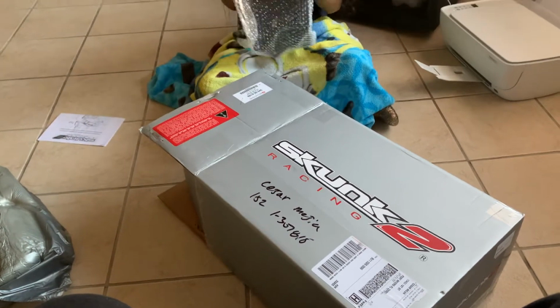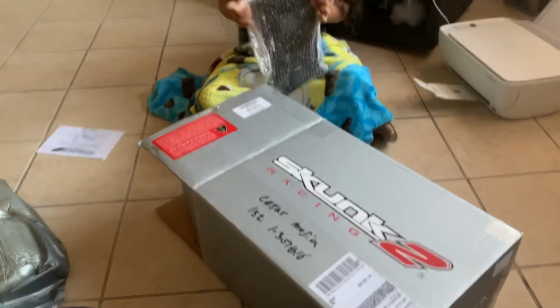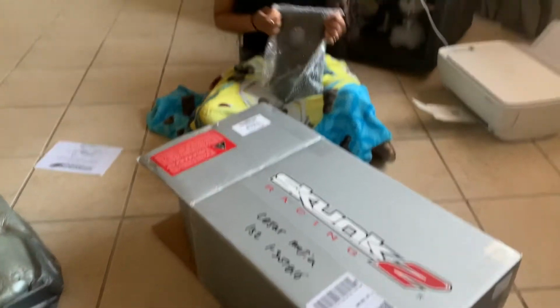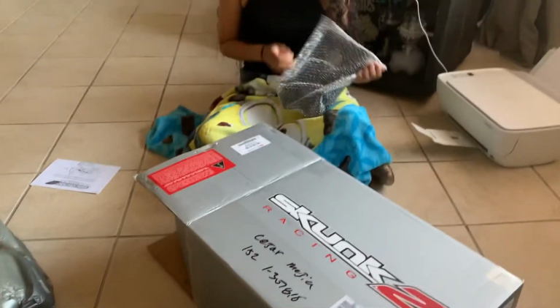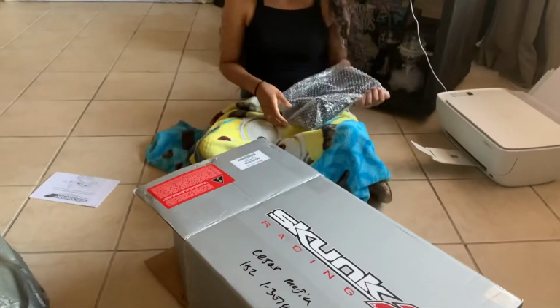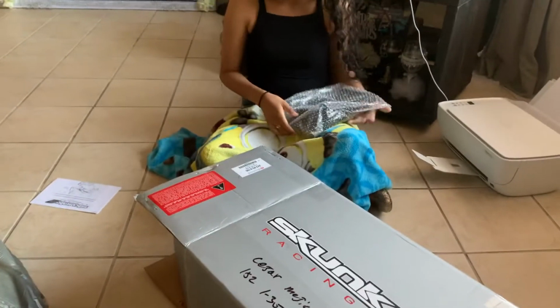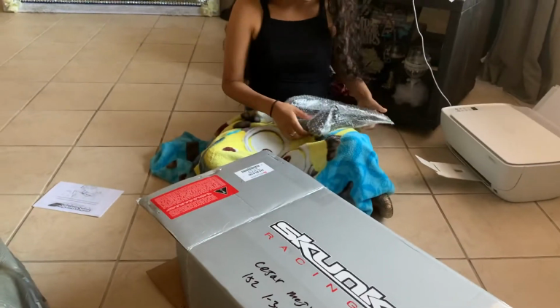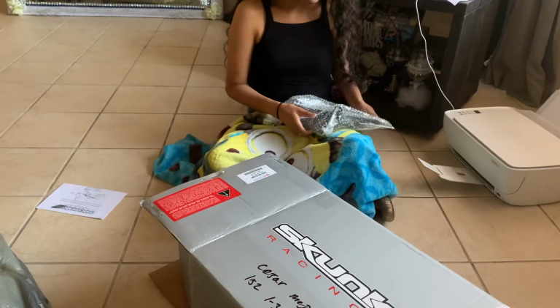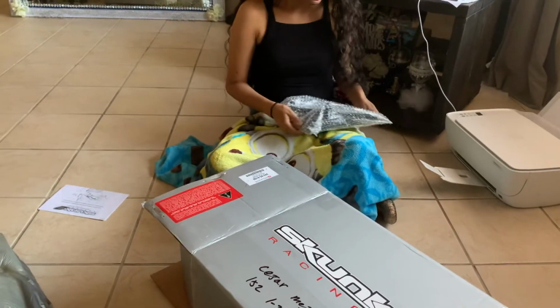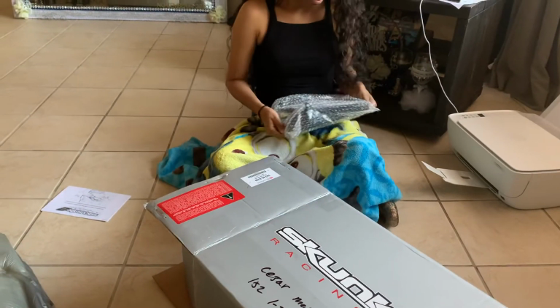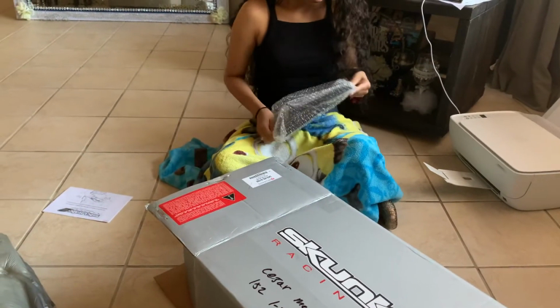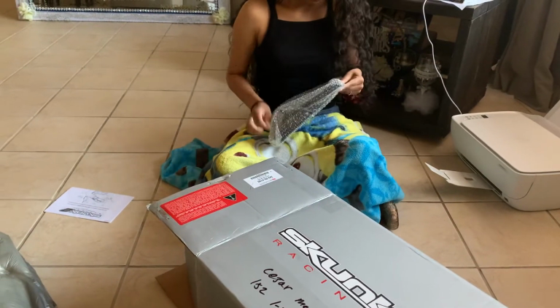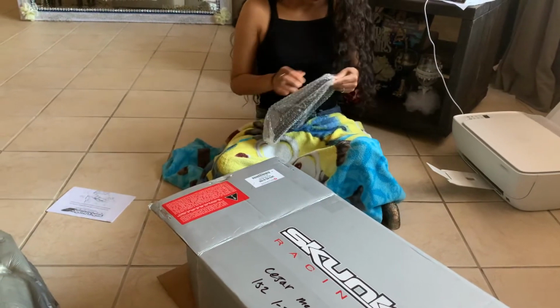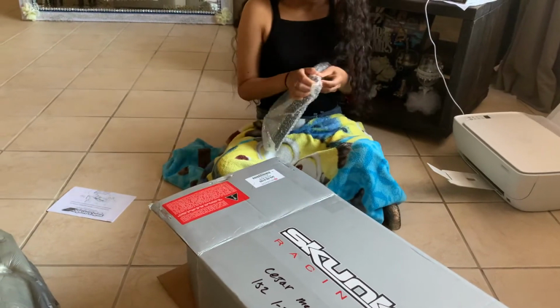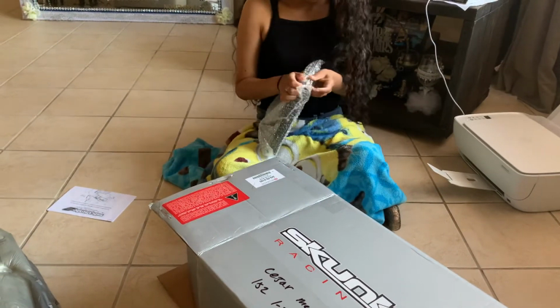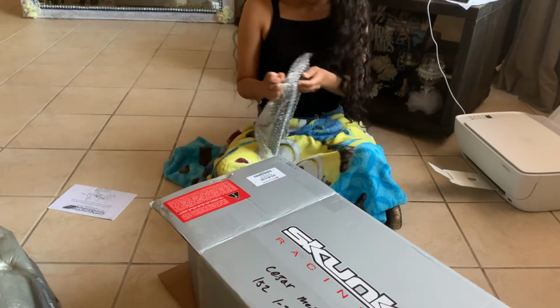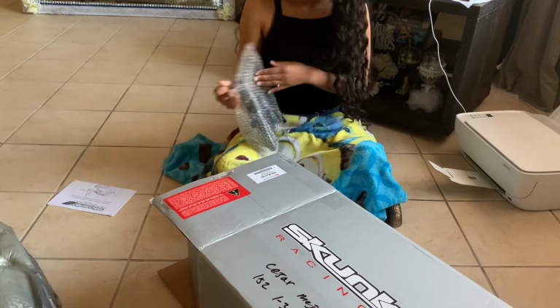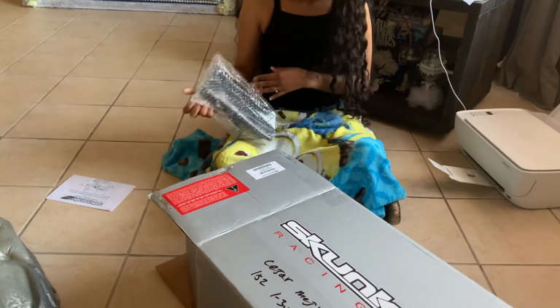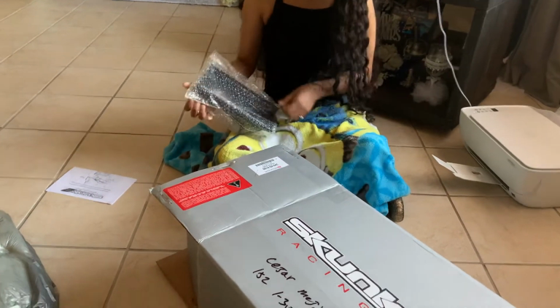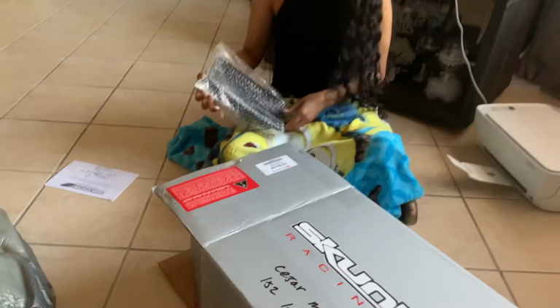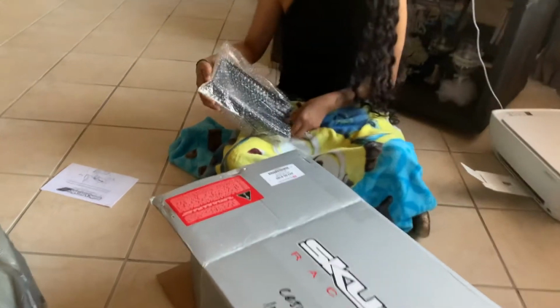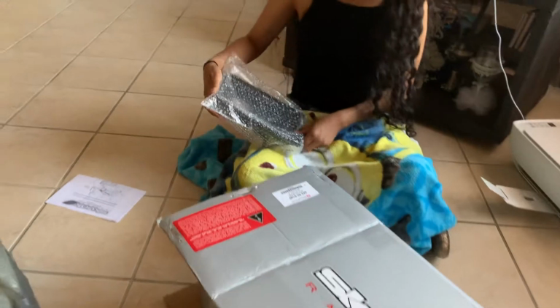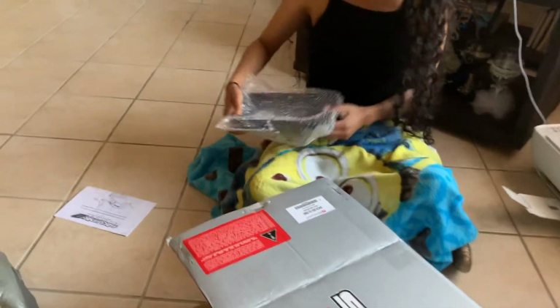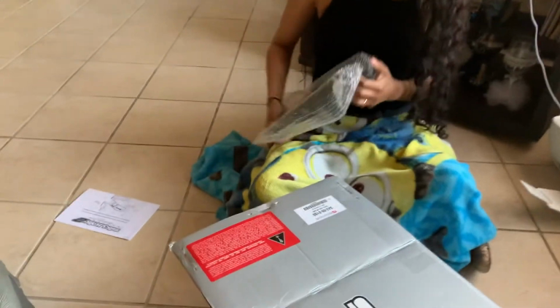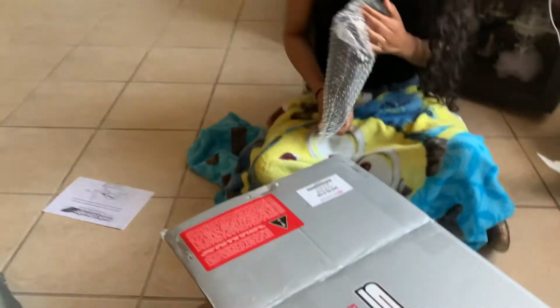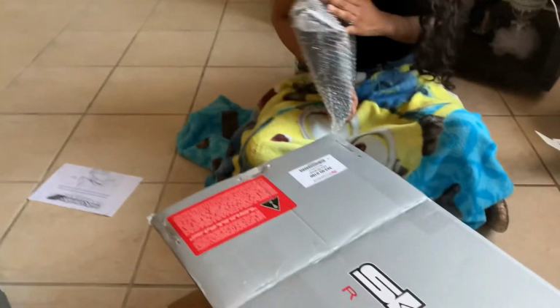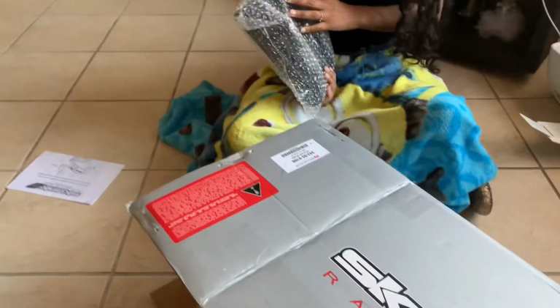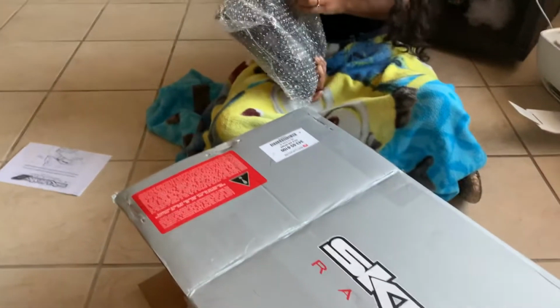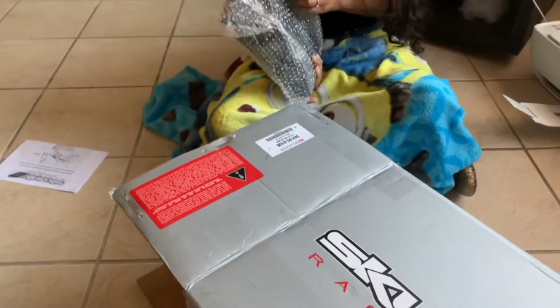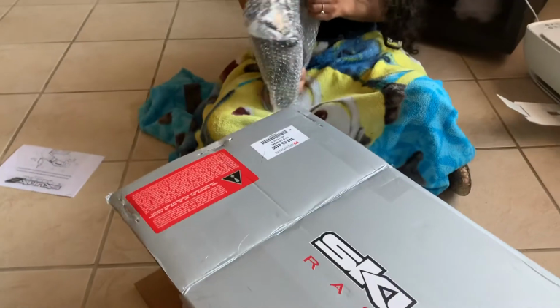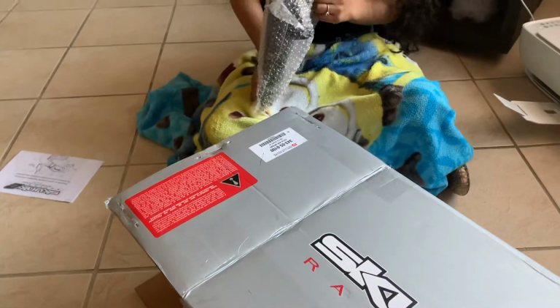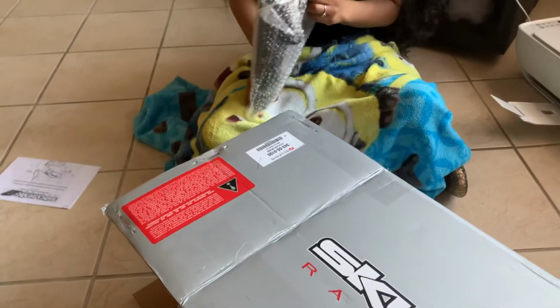It's the battery relocation bracket. Do you want me to open it? Open it.